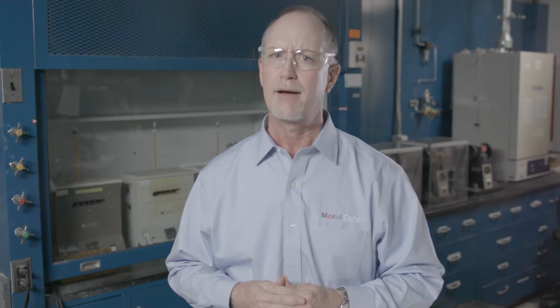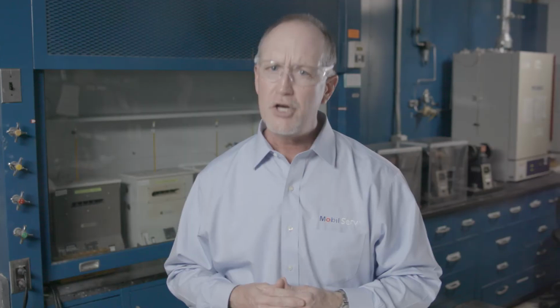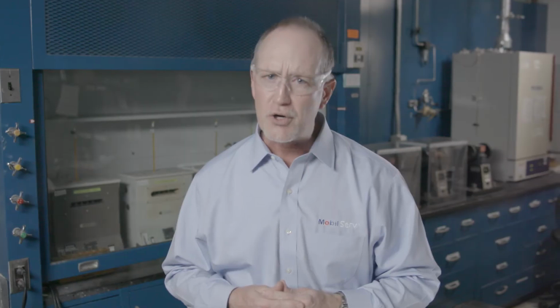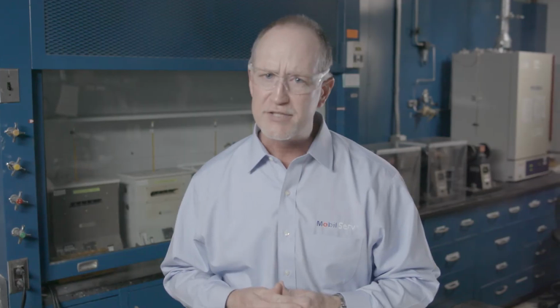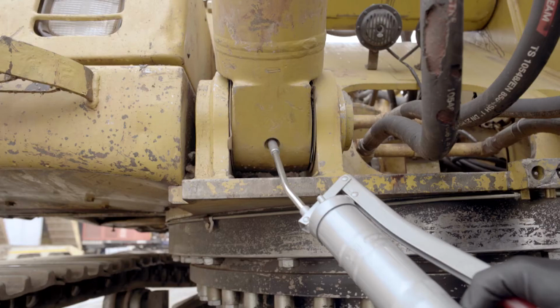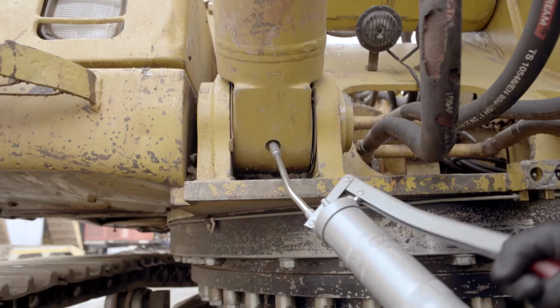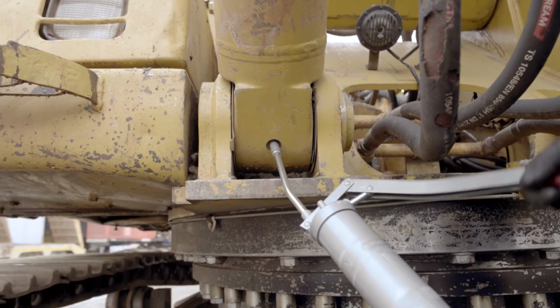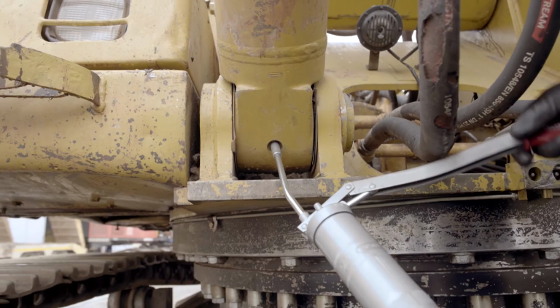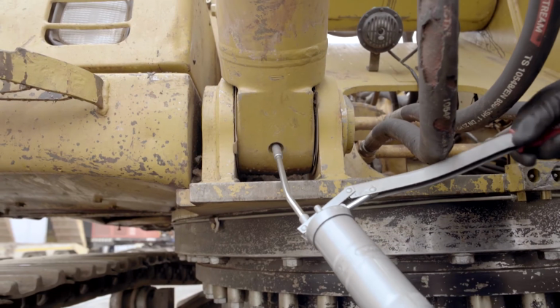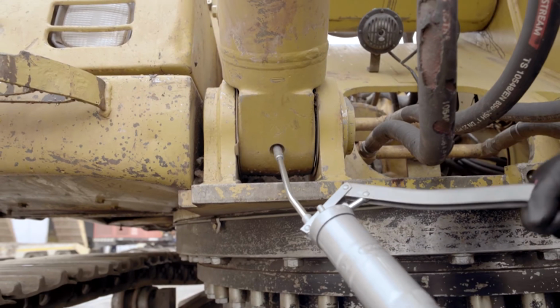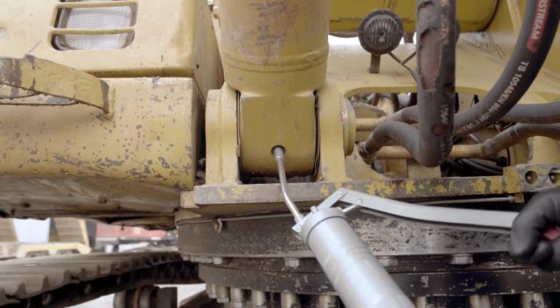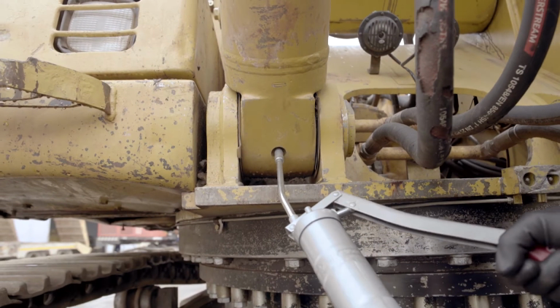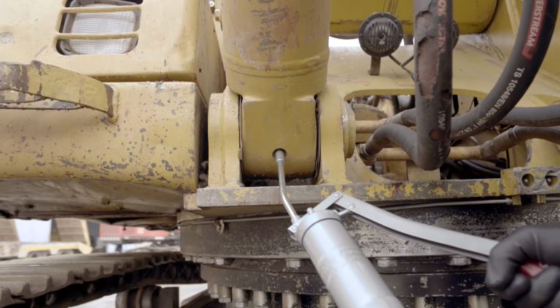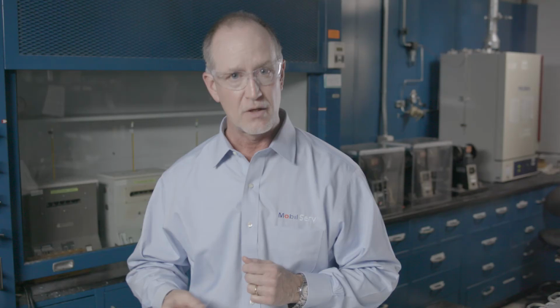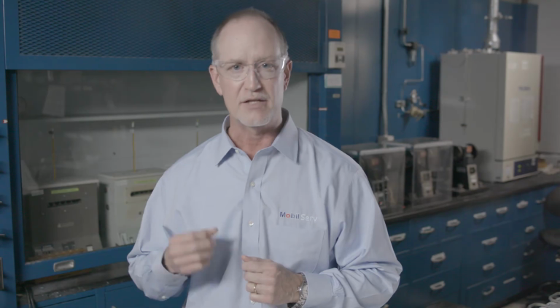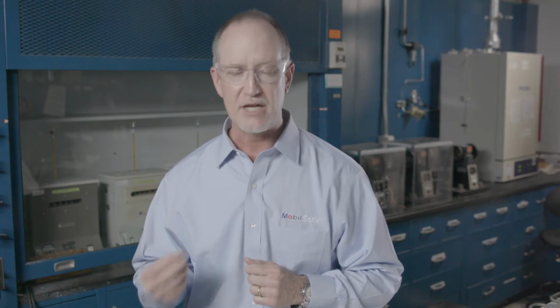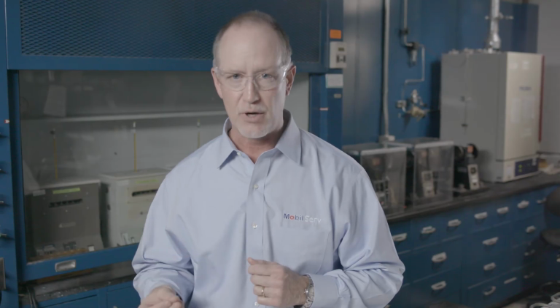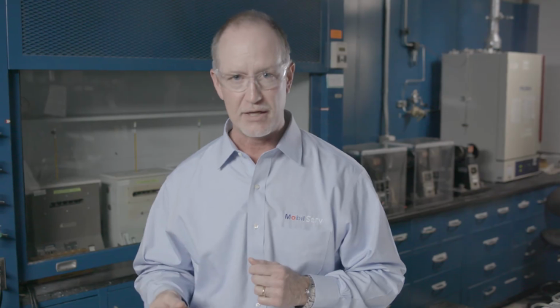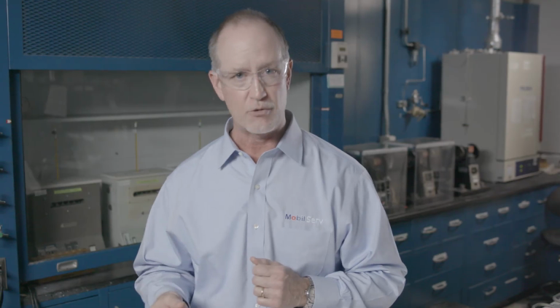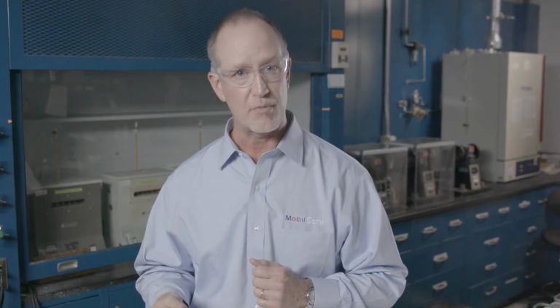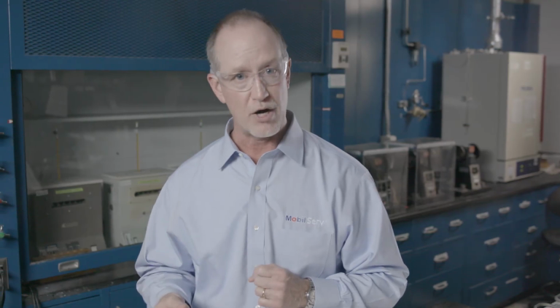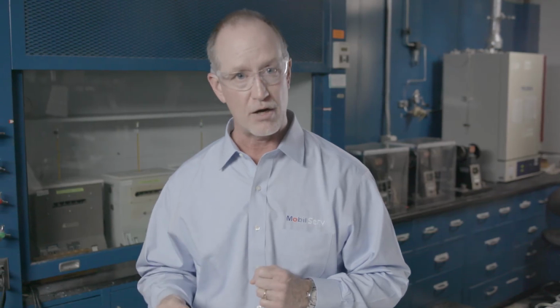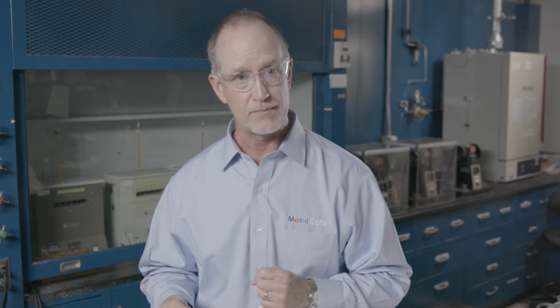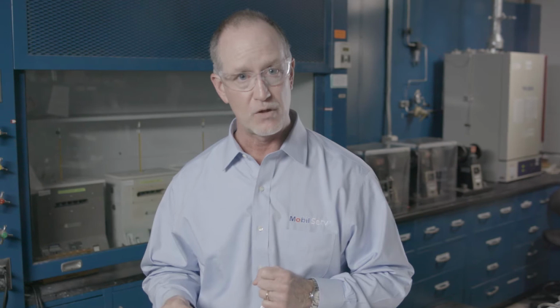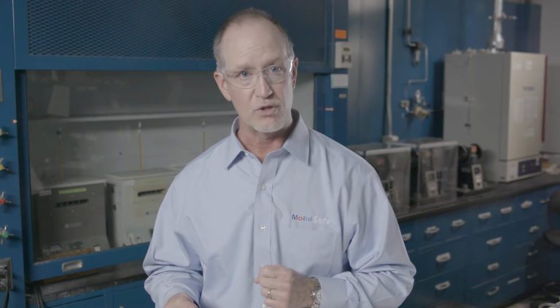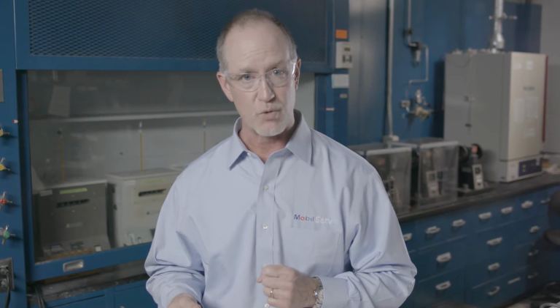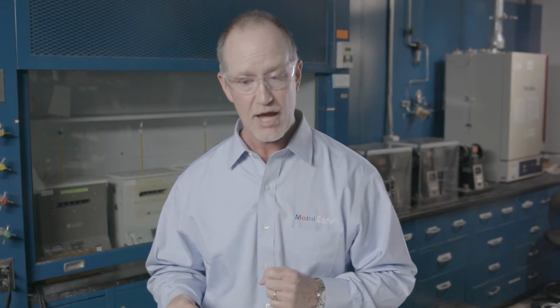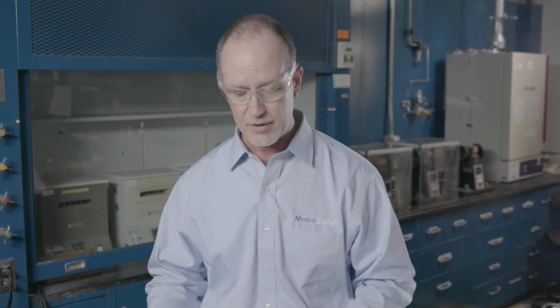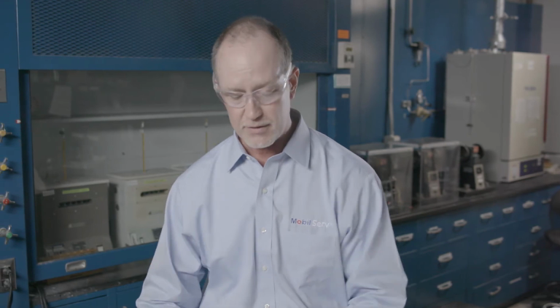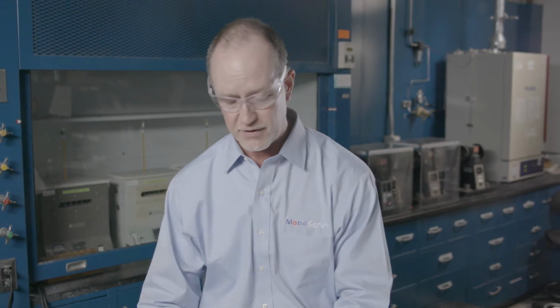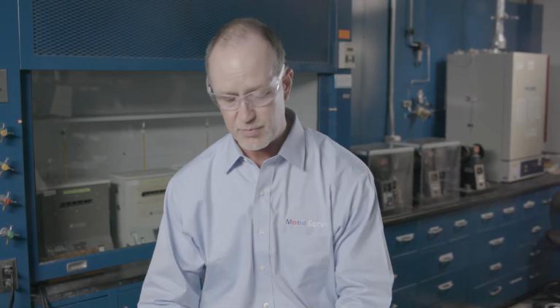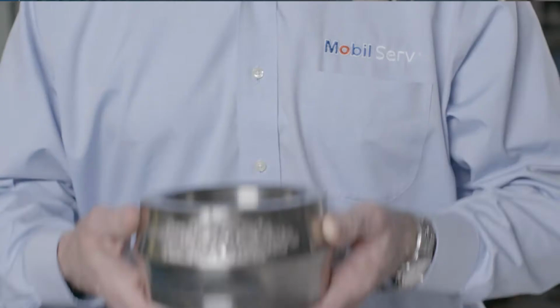Under-greasing can lead to lubricant starvation, accelerating equipment wear, which is what happened to this bearing.